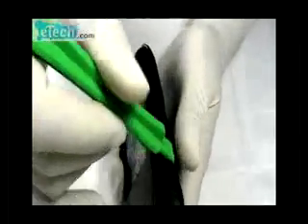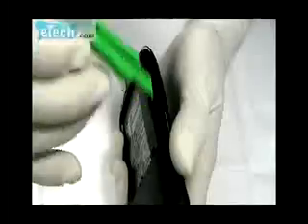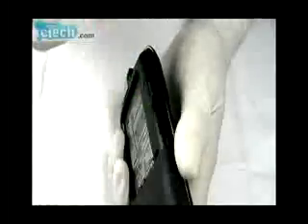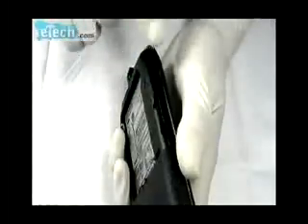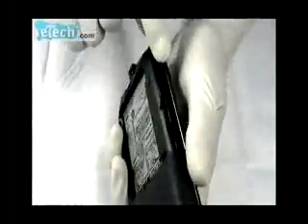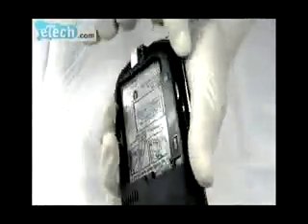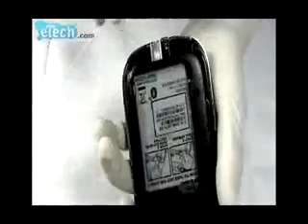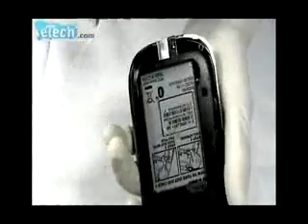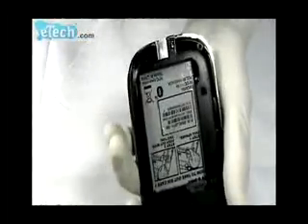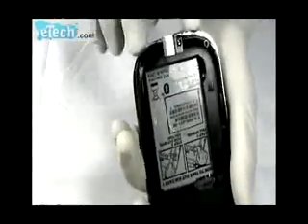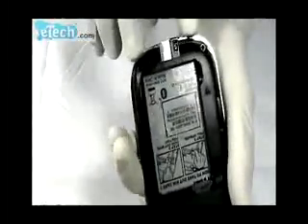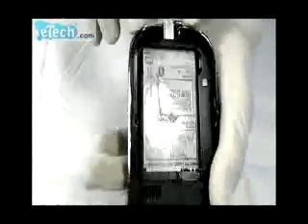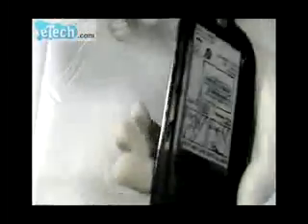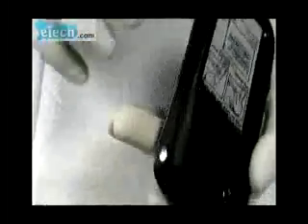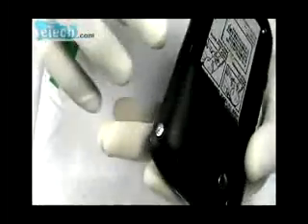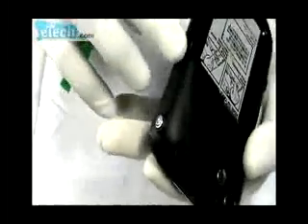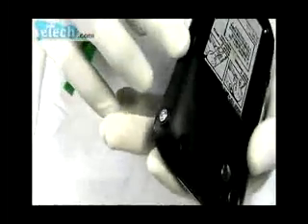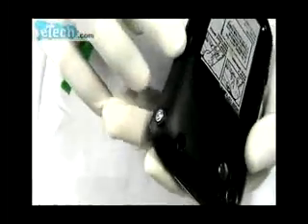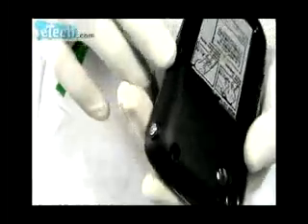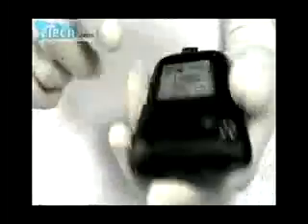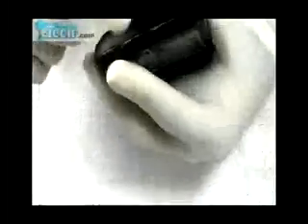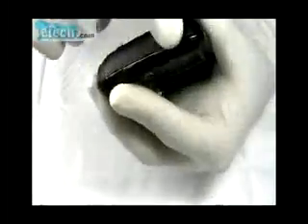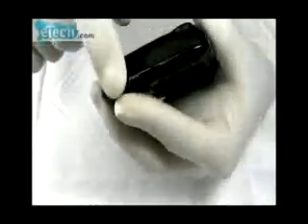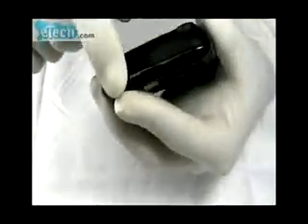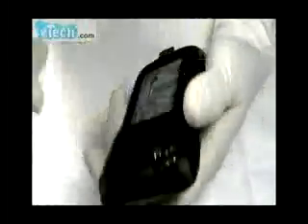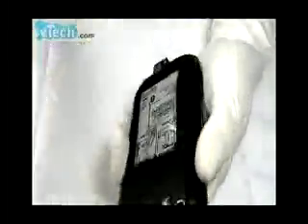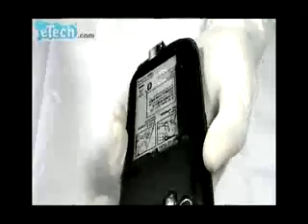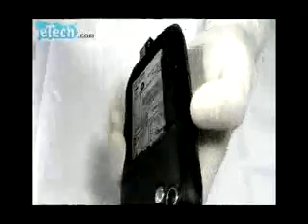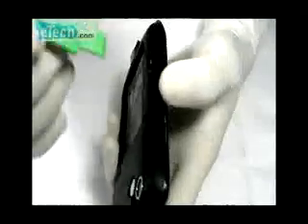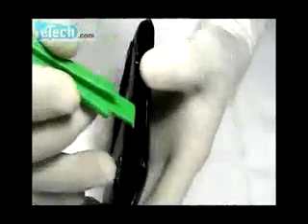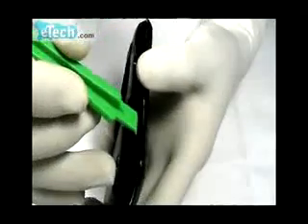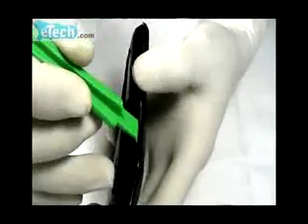Pry the buckles. There are 5 buckles altogether.